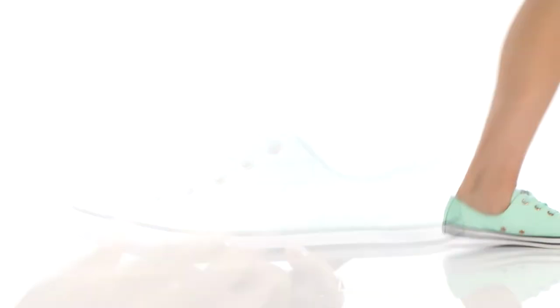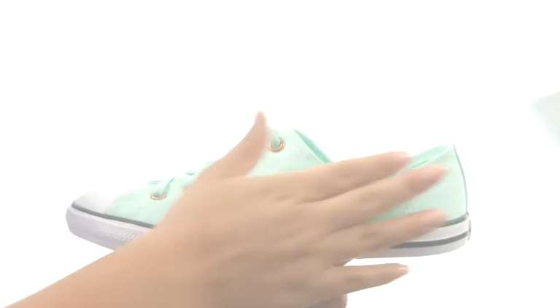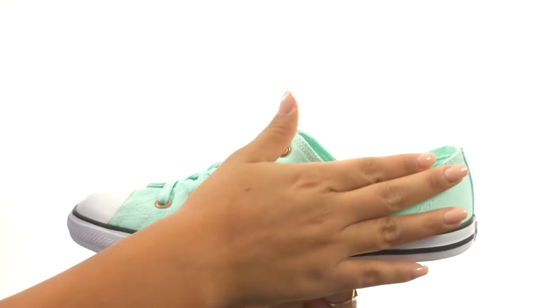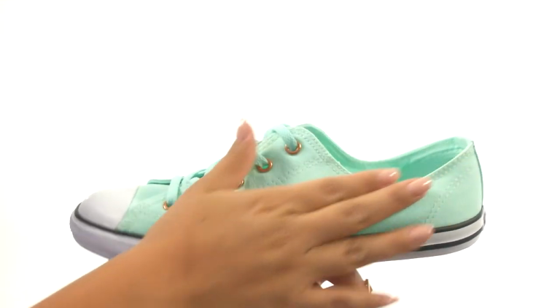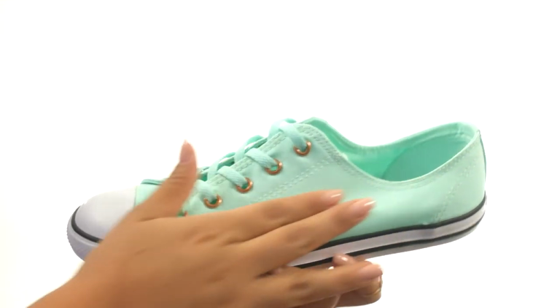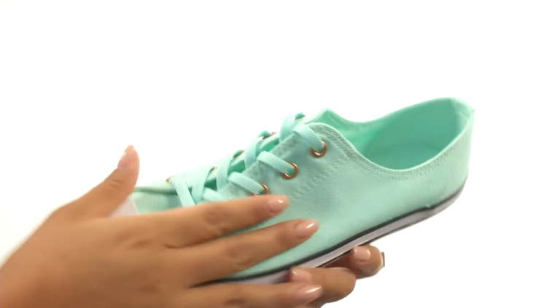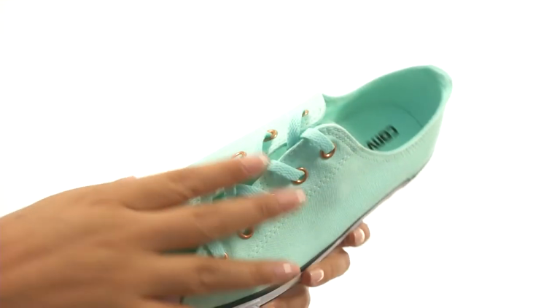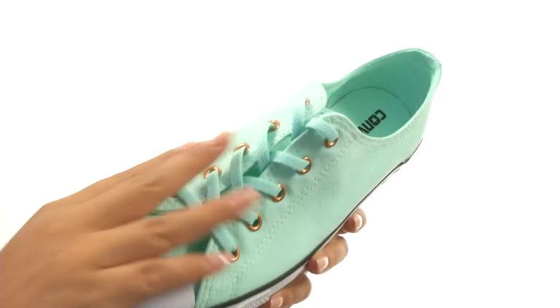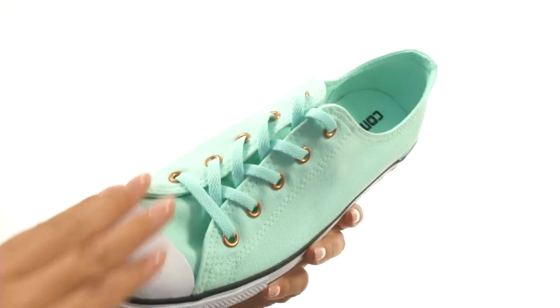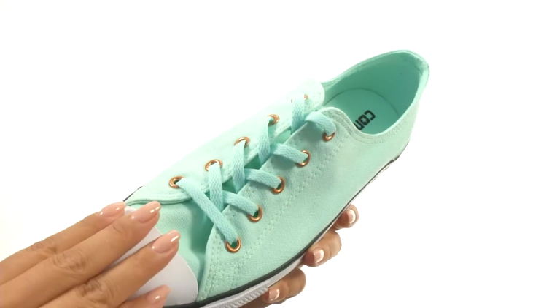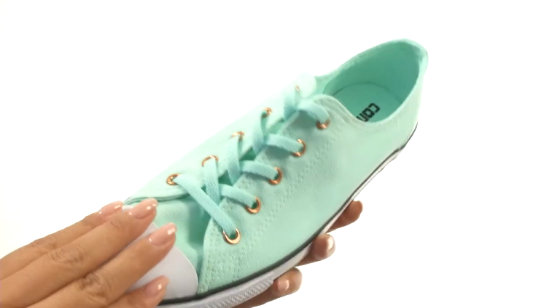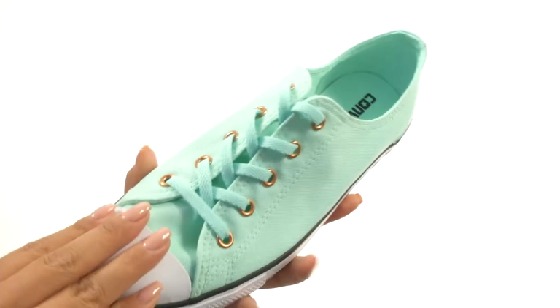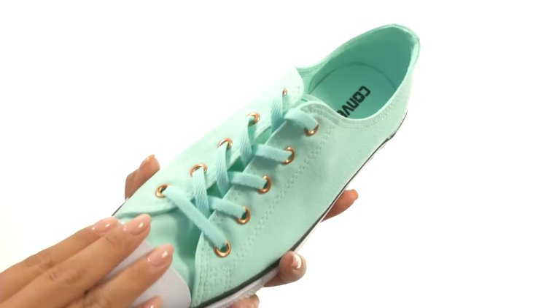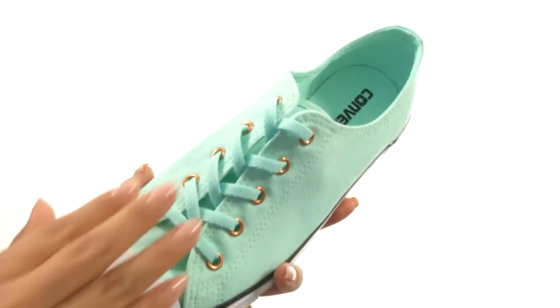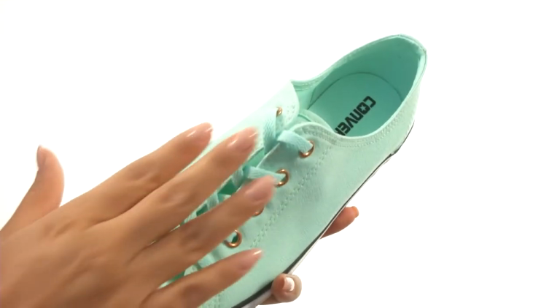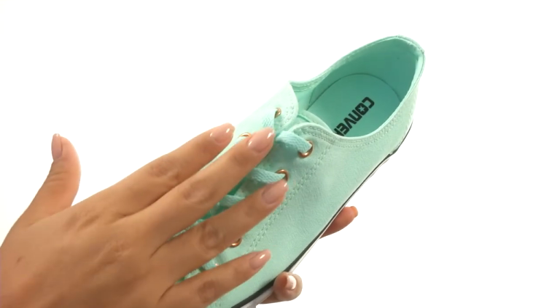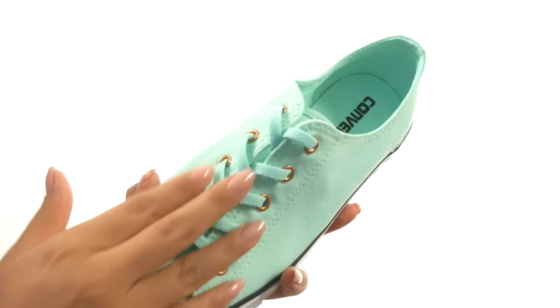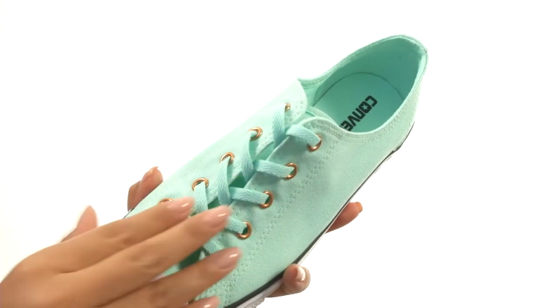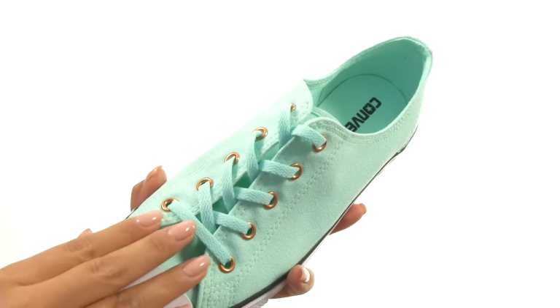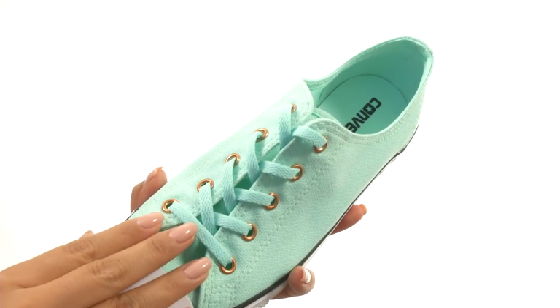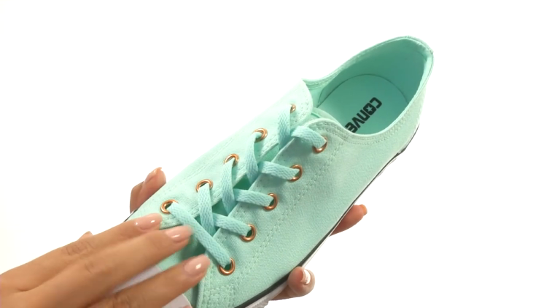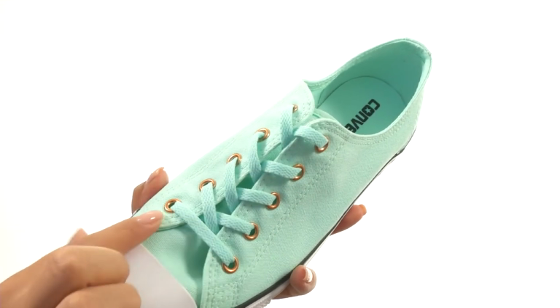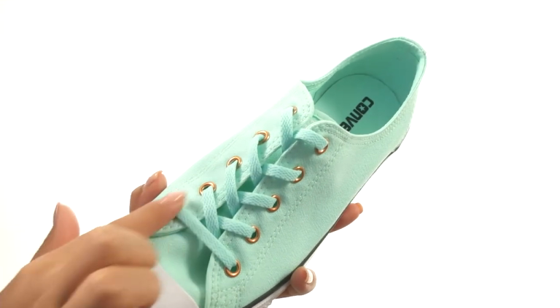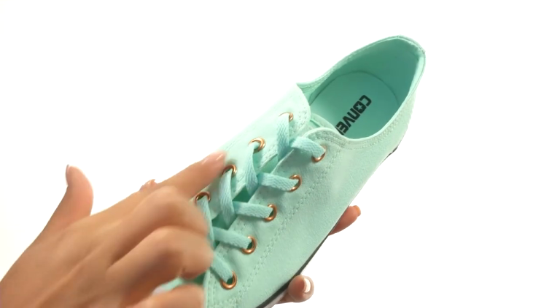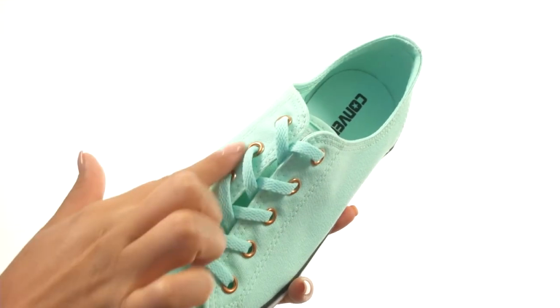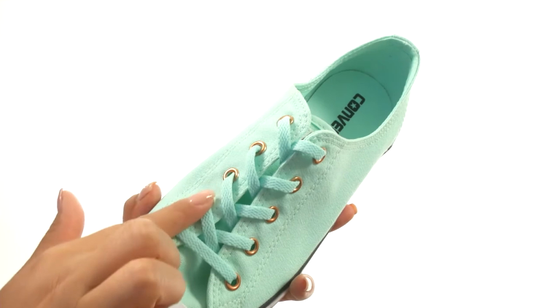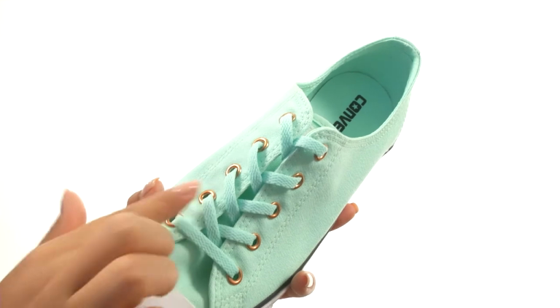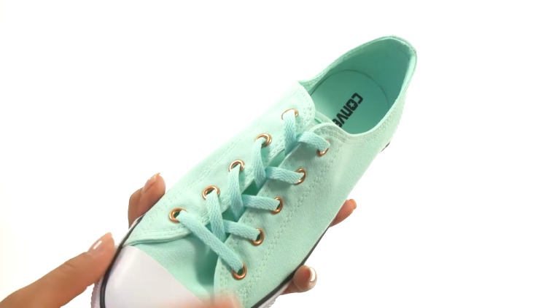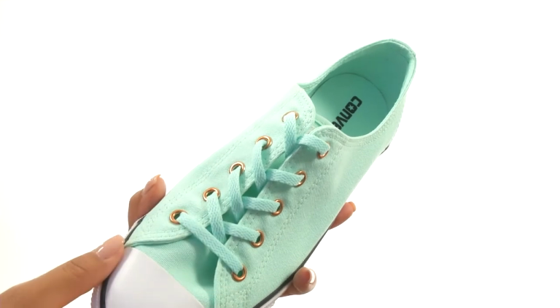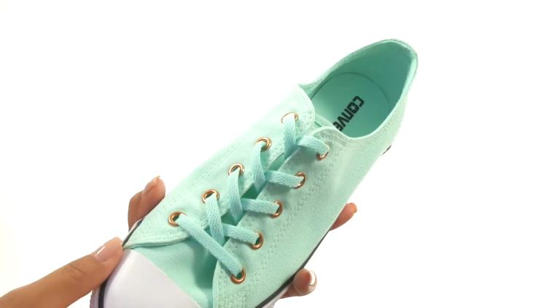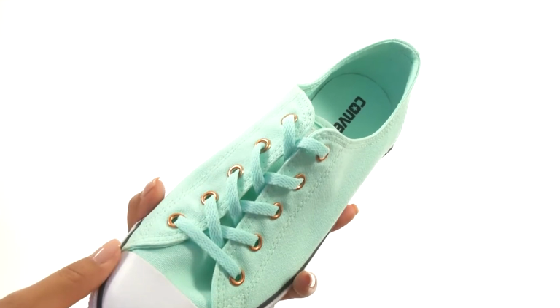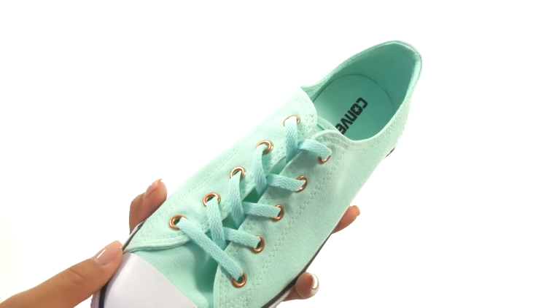Here we have a soft canvas upper that offers a 5-eye lace-up closure with metallic eyelets to provide a secure fit.